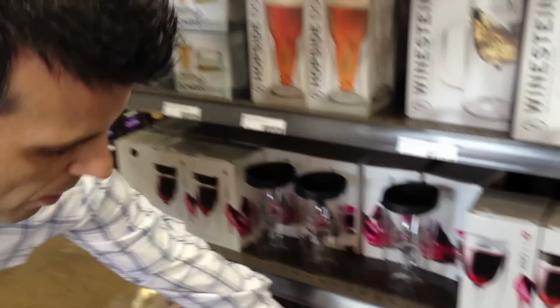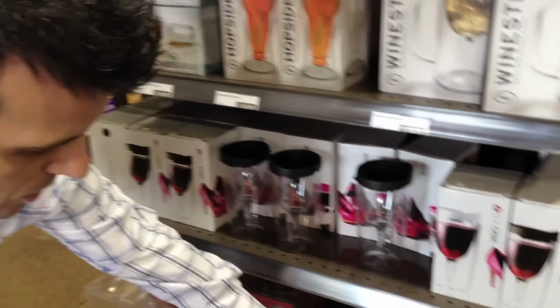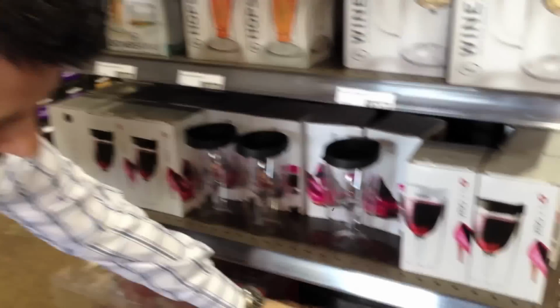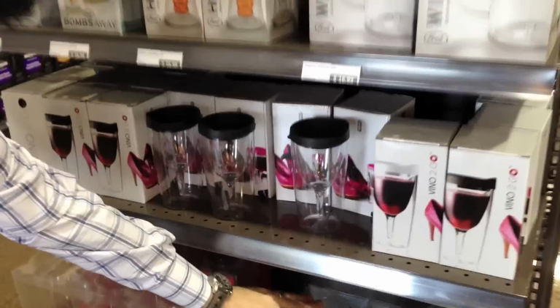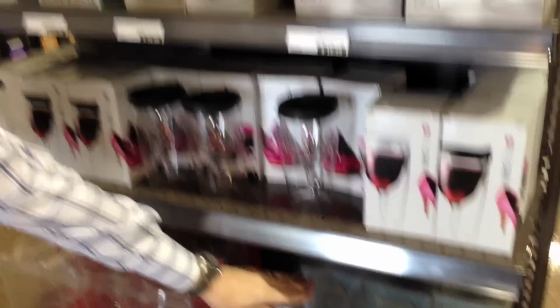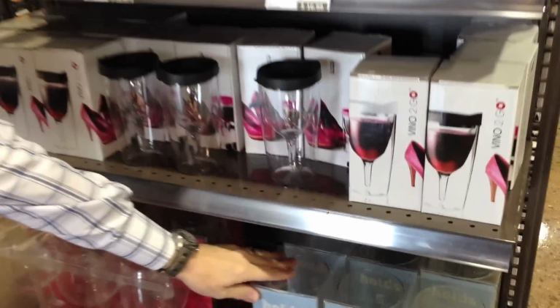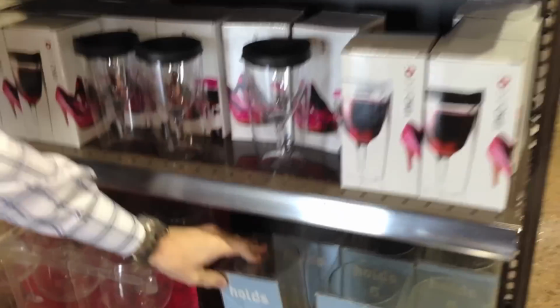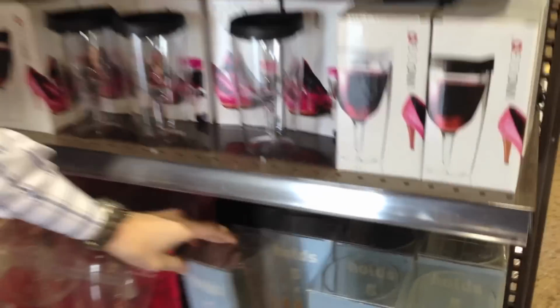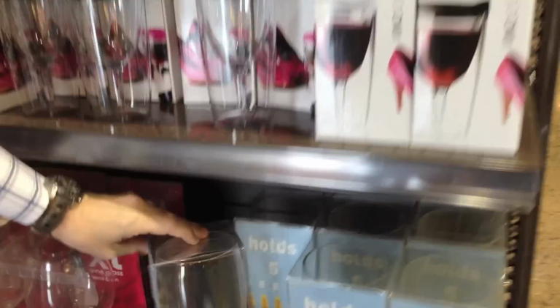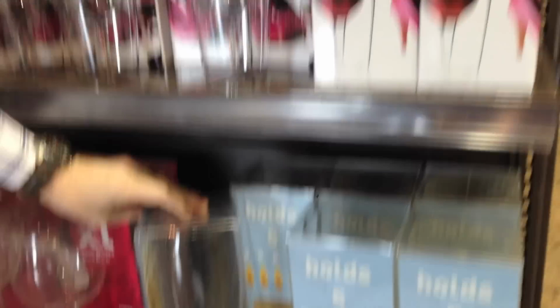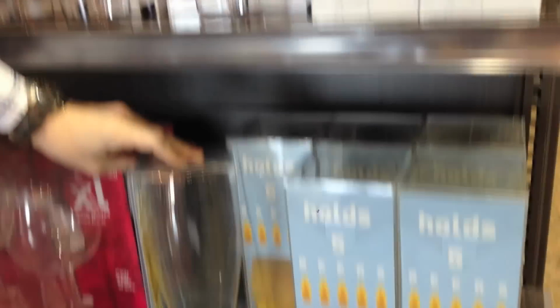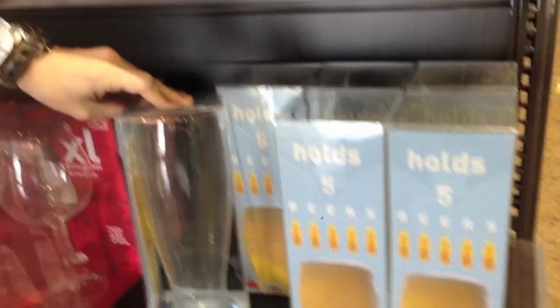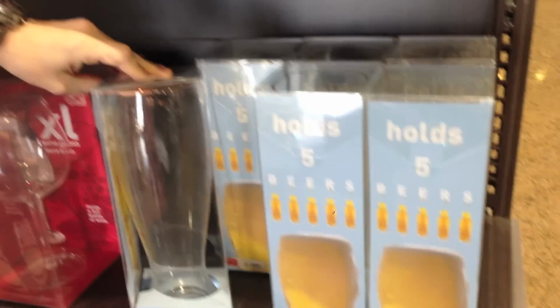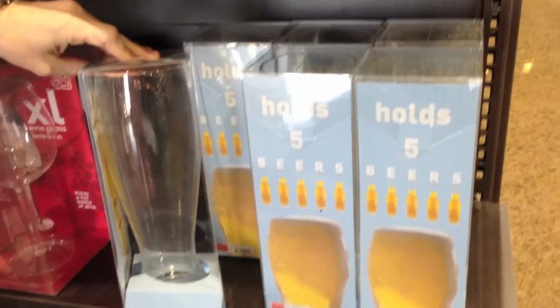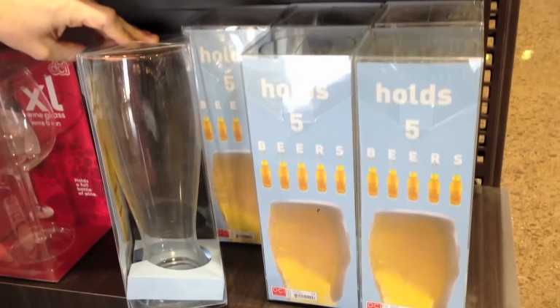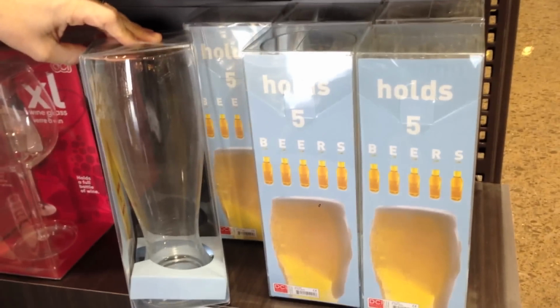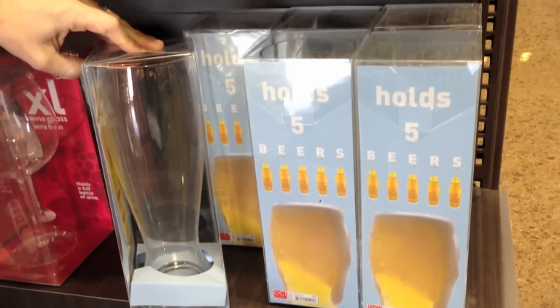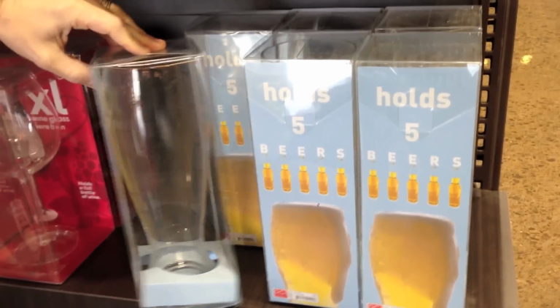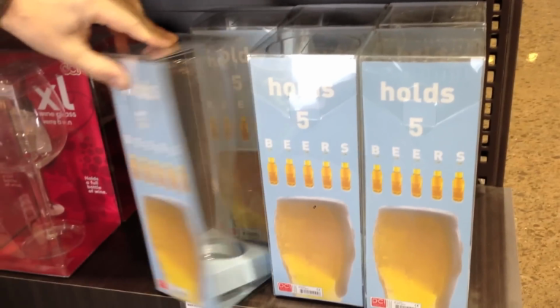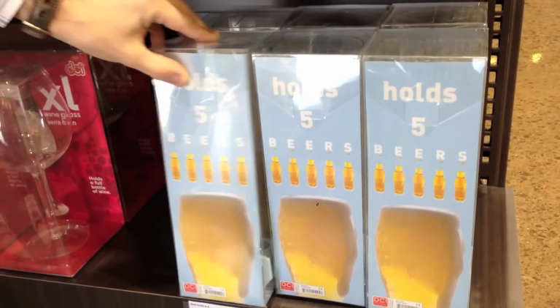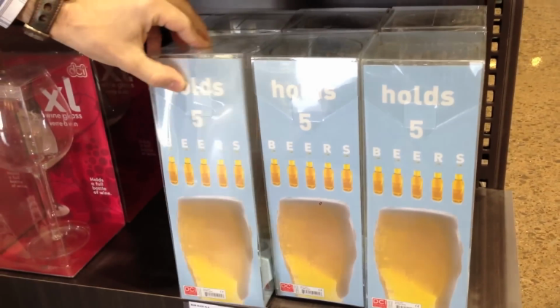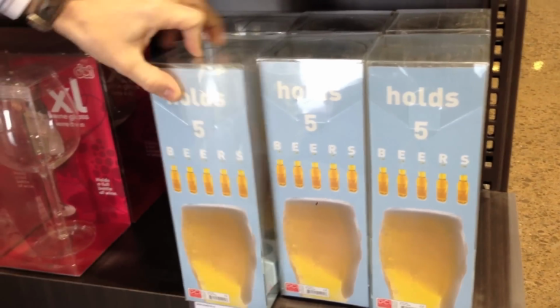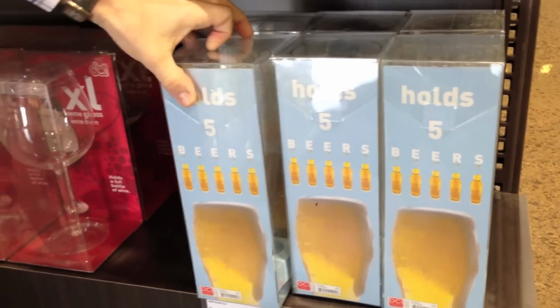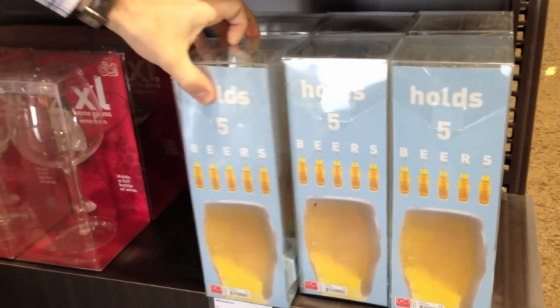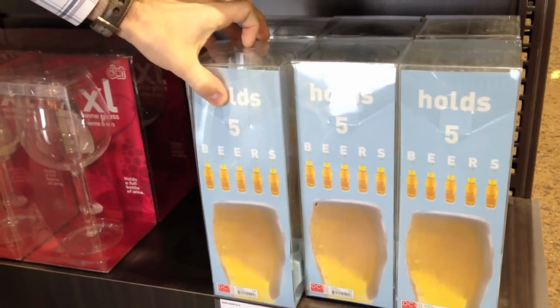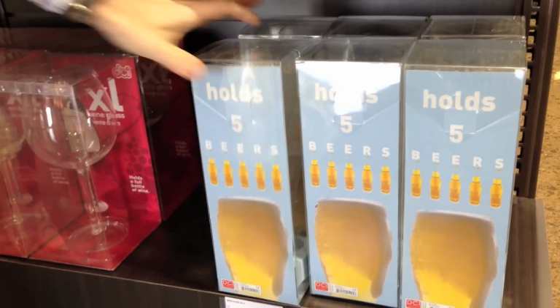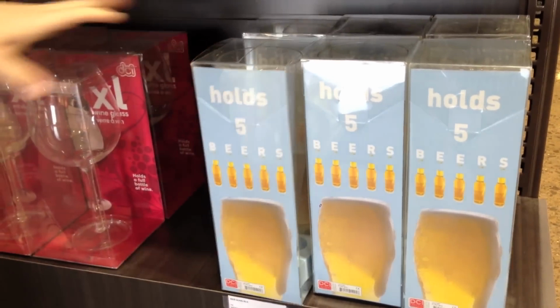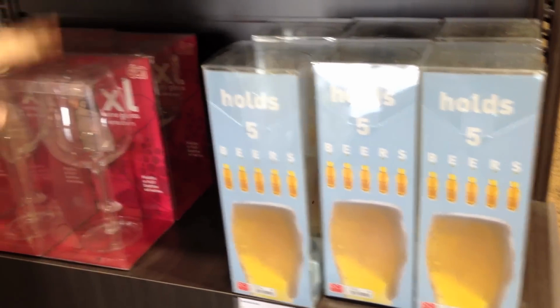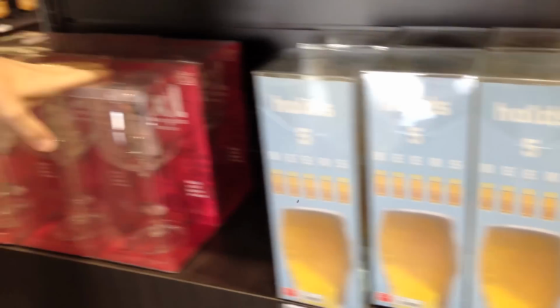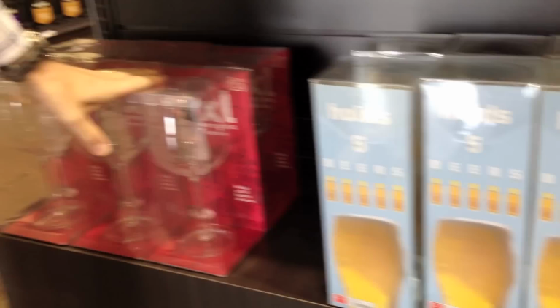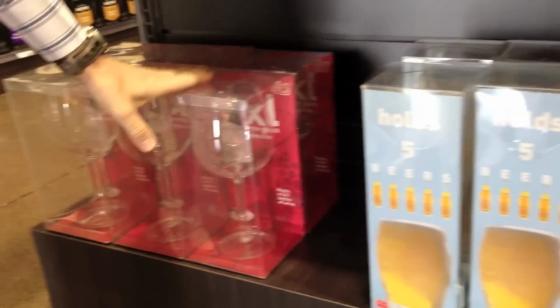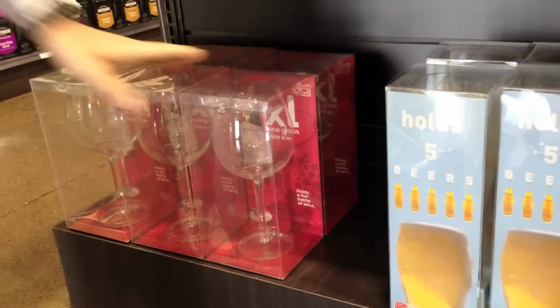Father's Day is coming in June — this holds five beers. How cool is that? And of course we always have our XL wine glass.